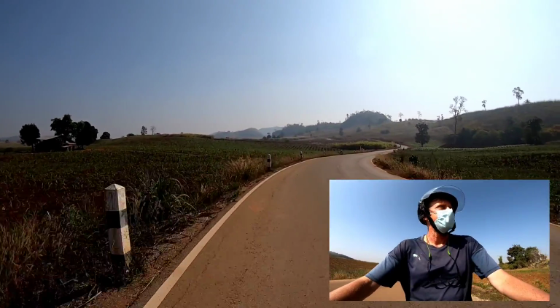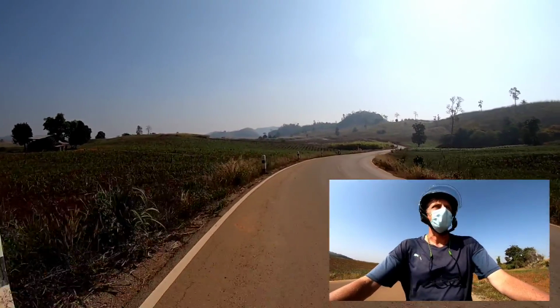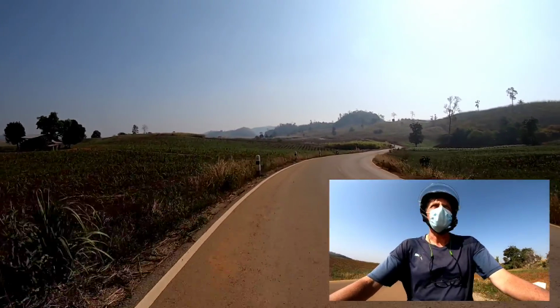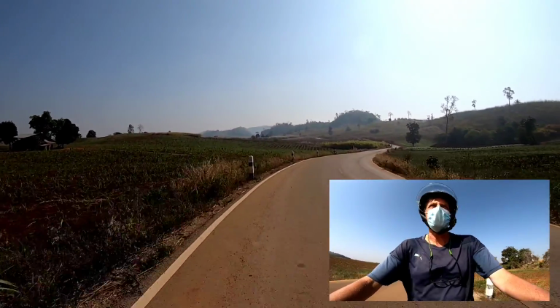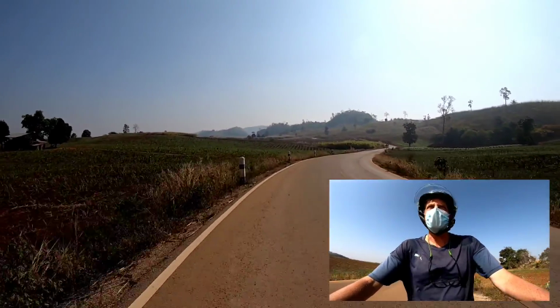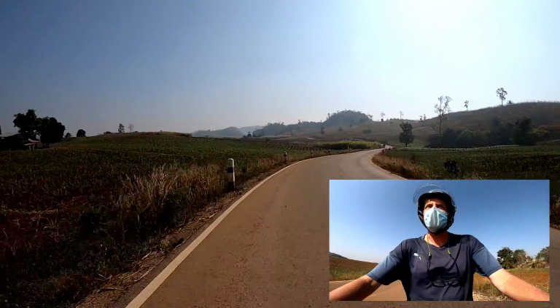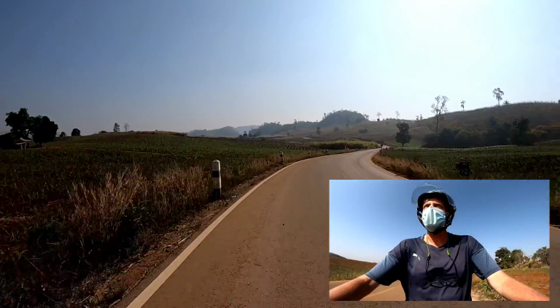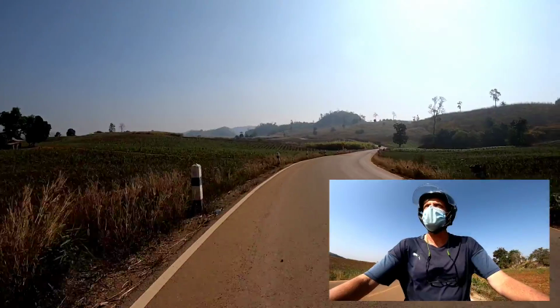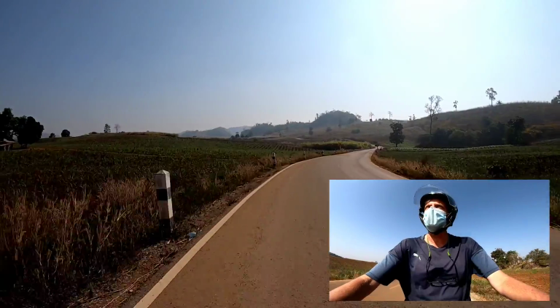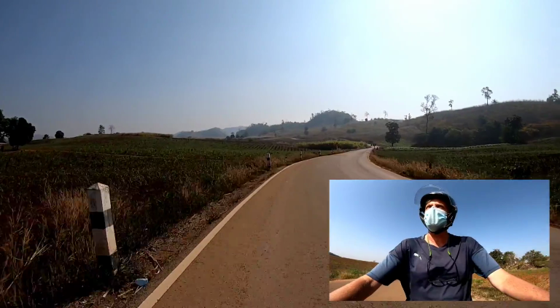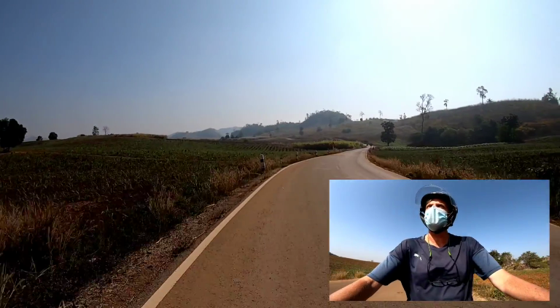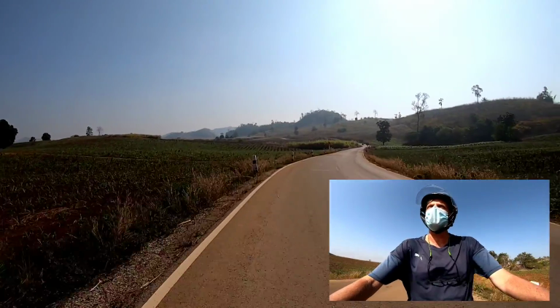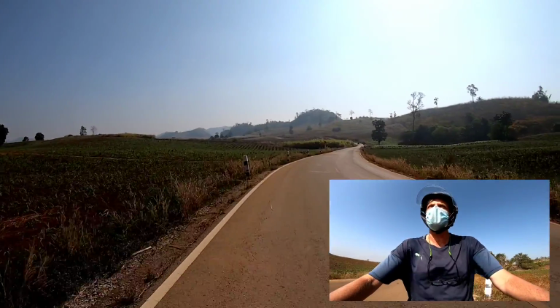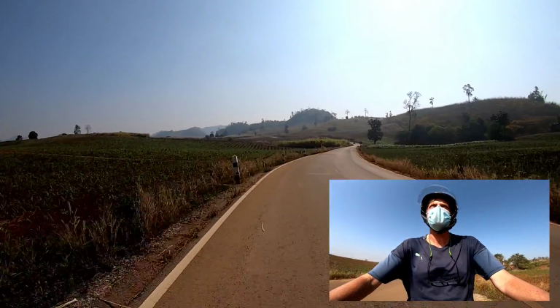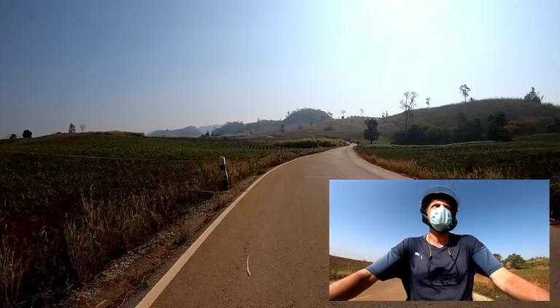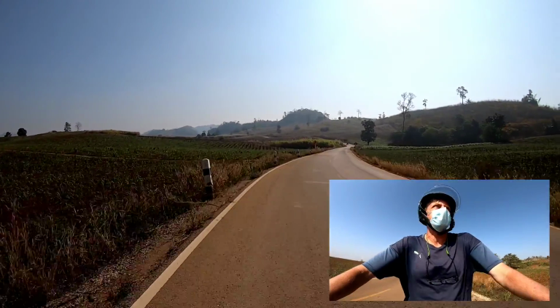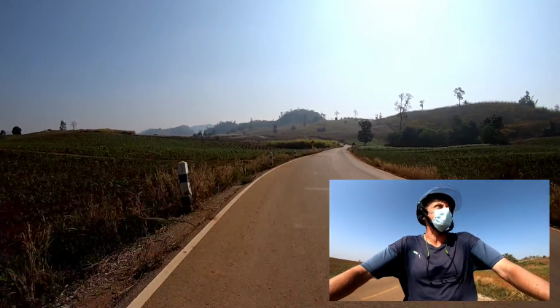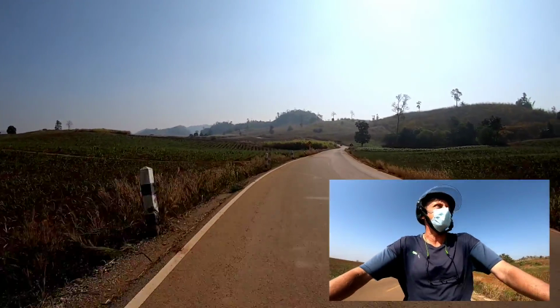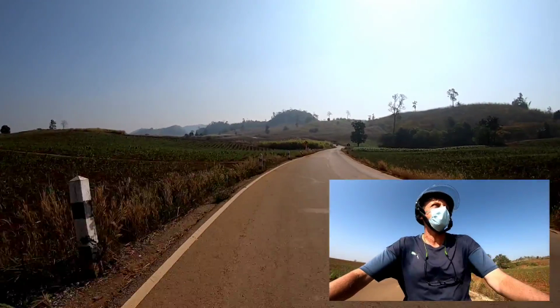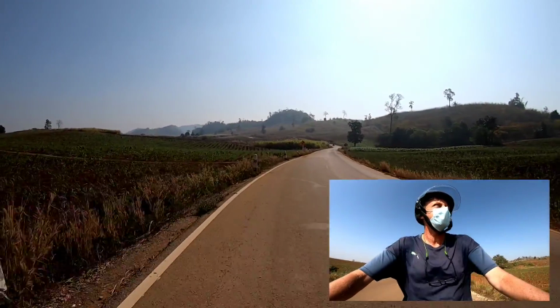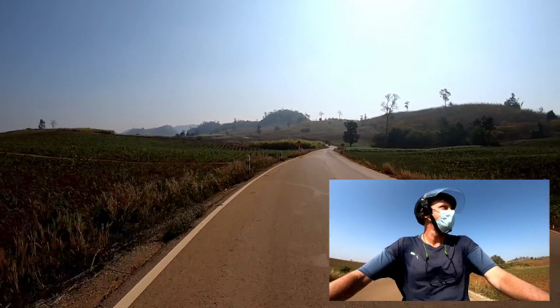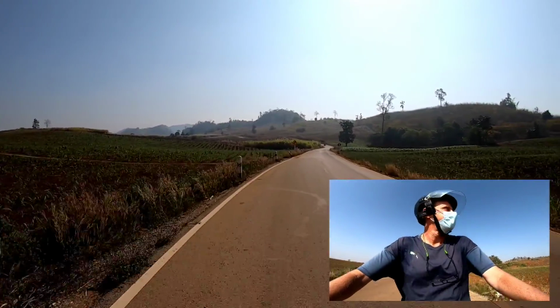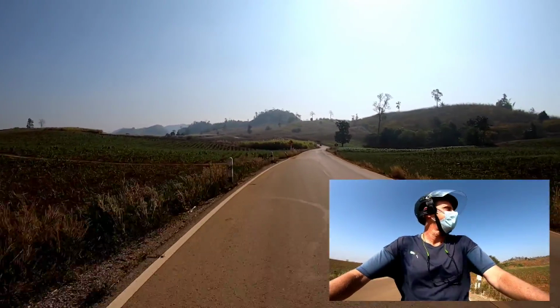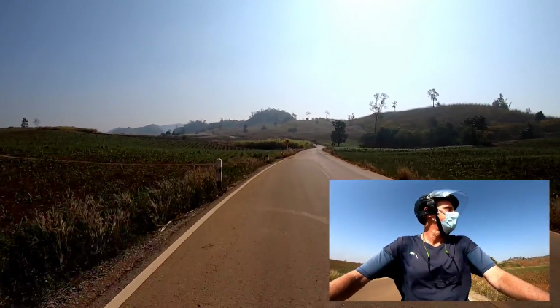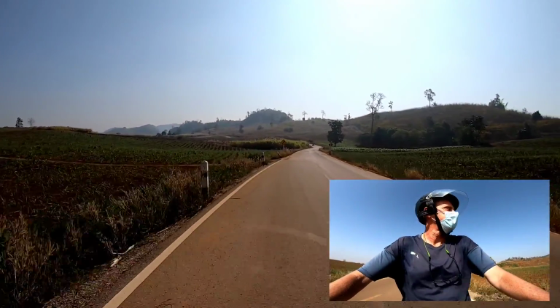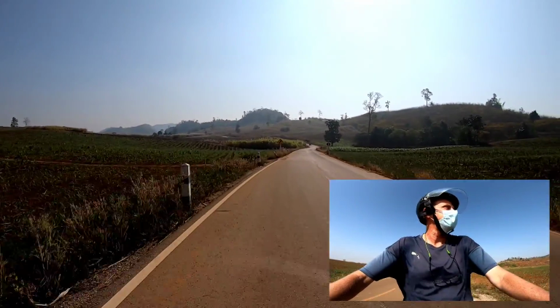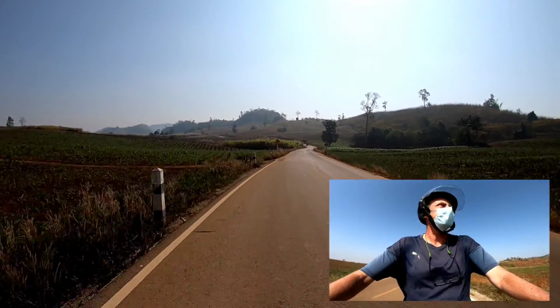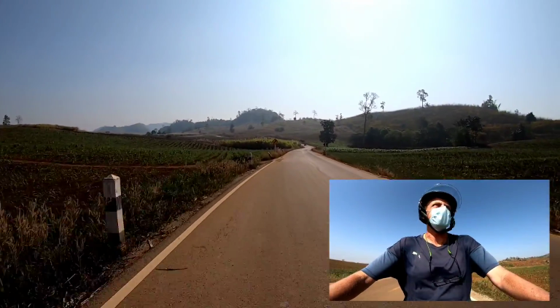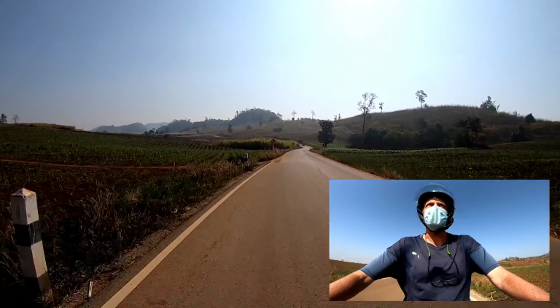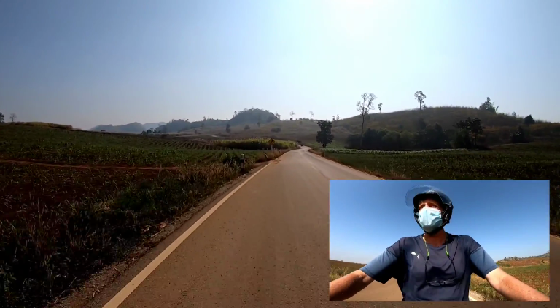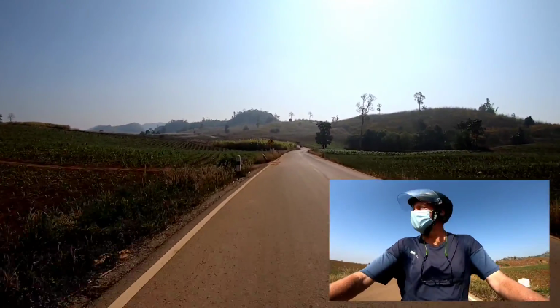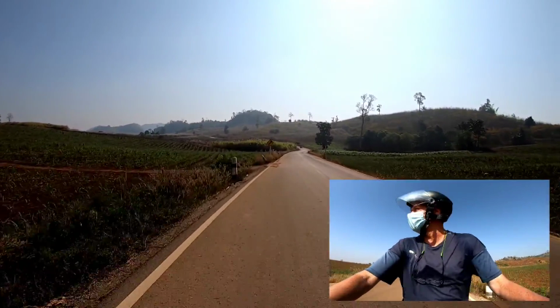The other great thing is just the countryside. Really nice out here.